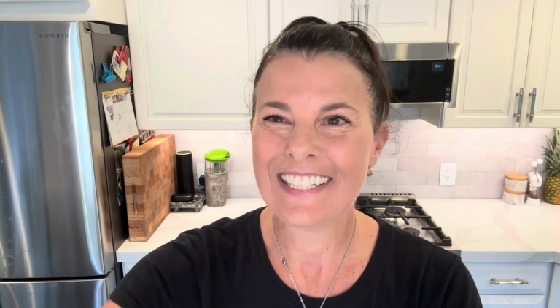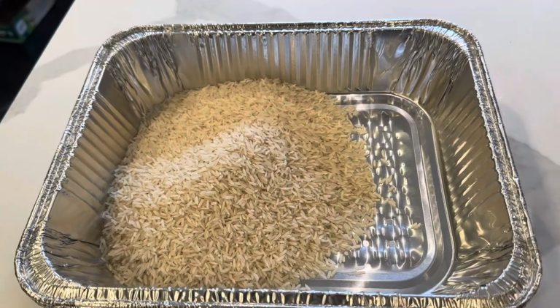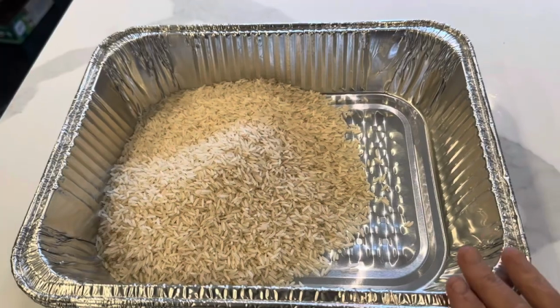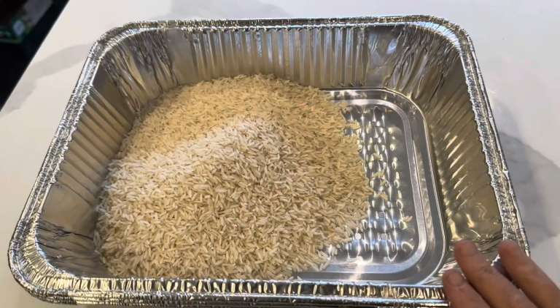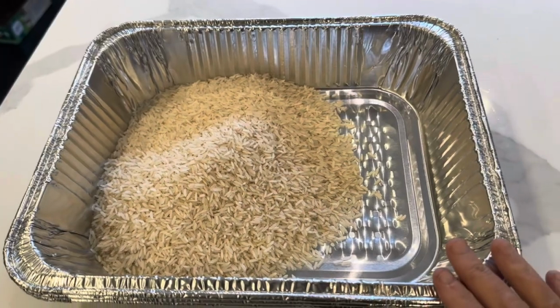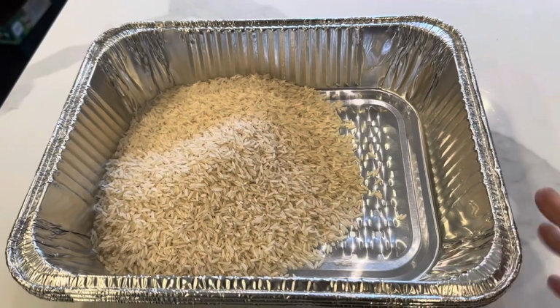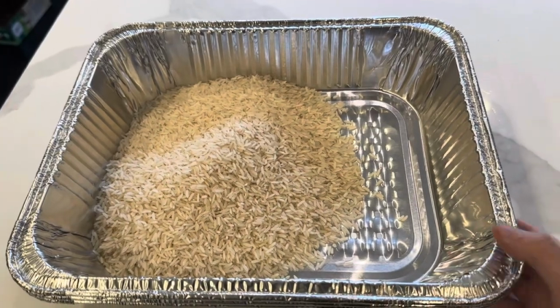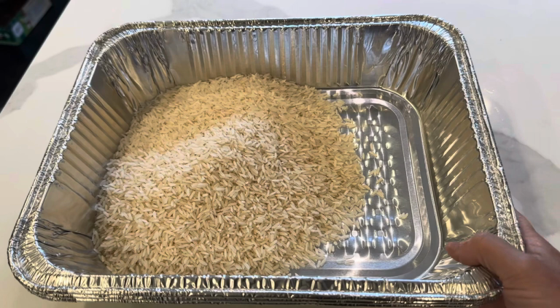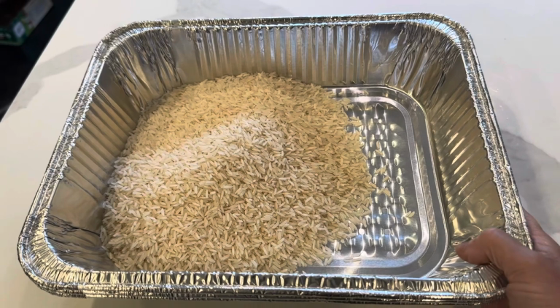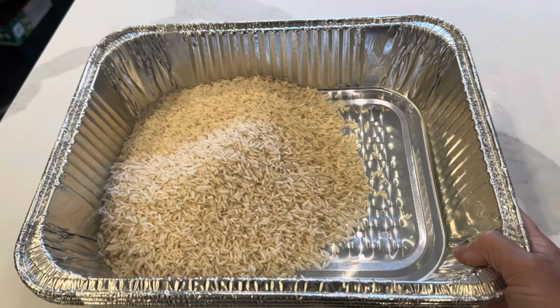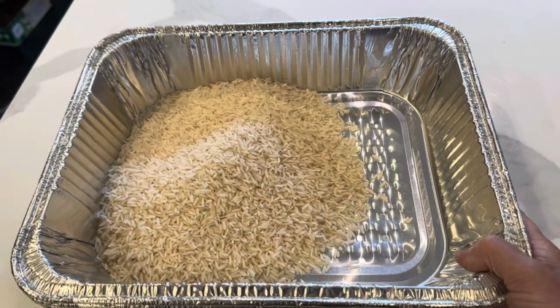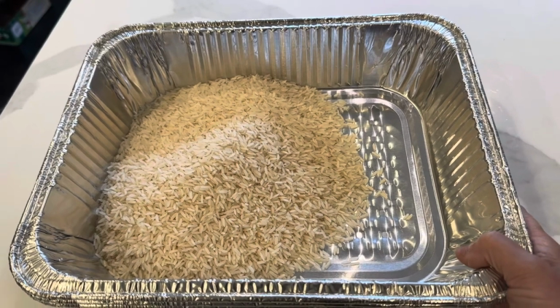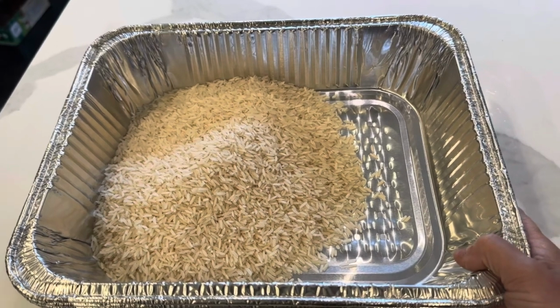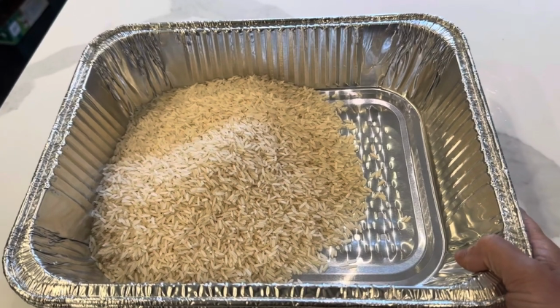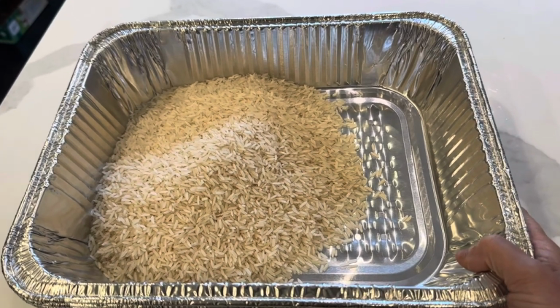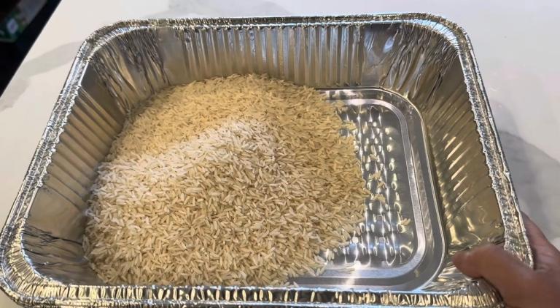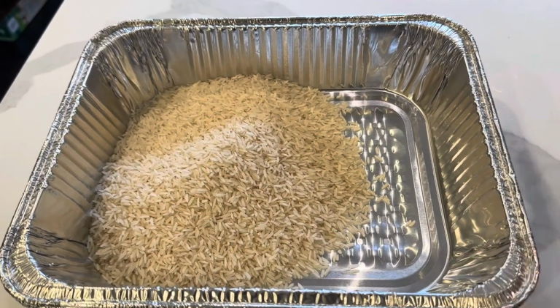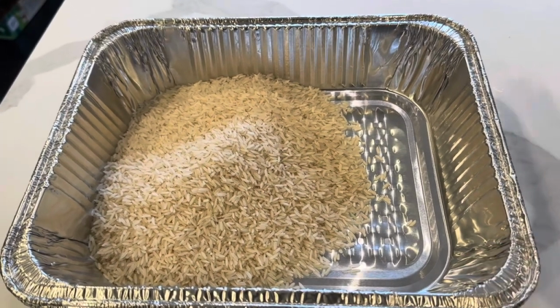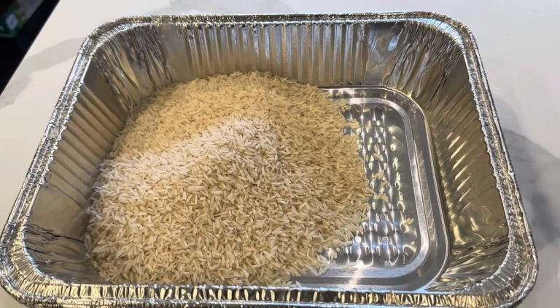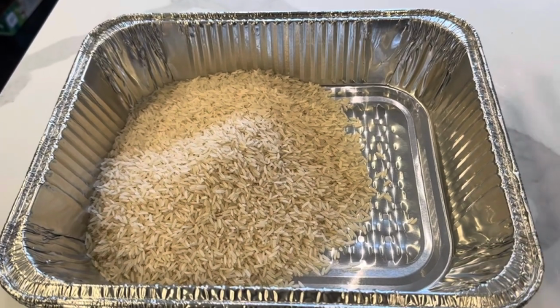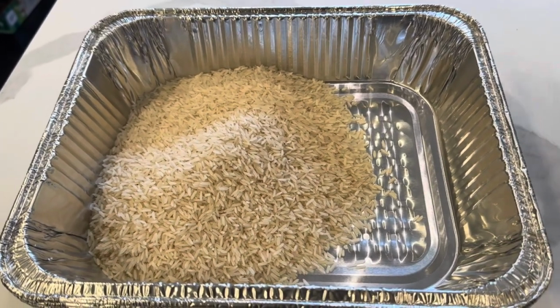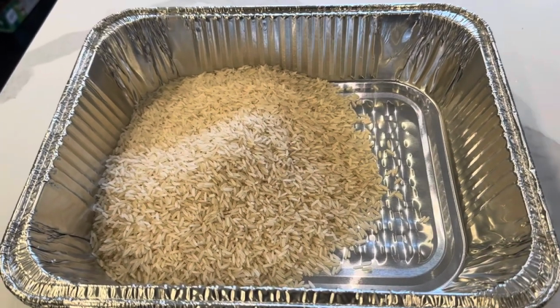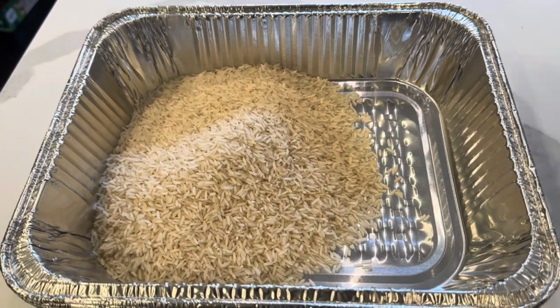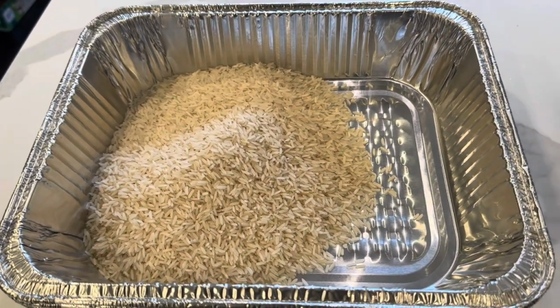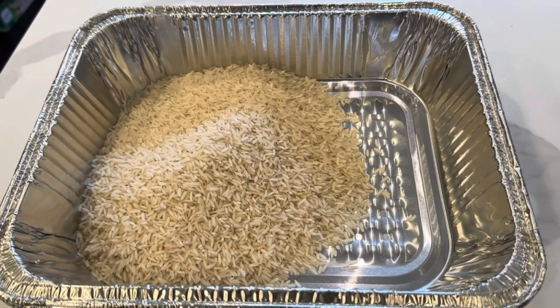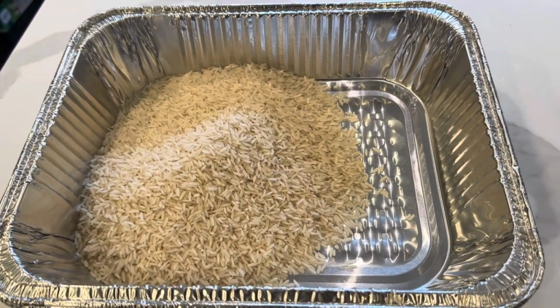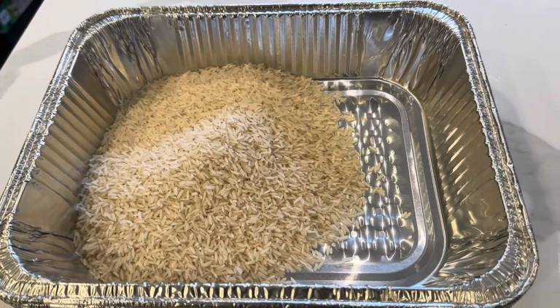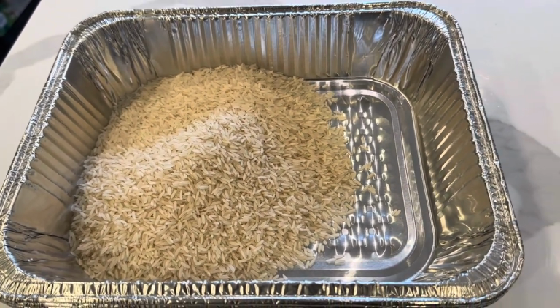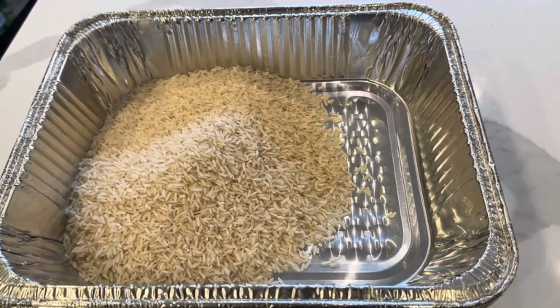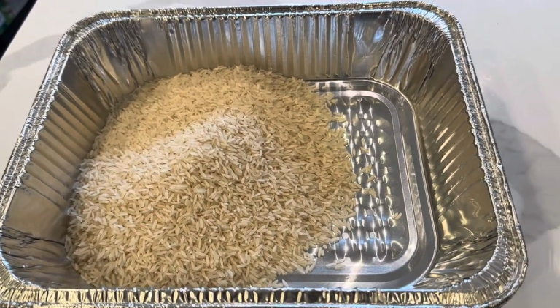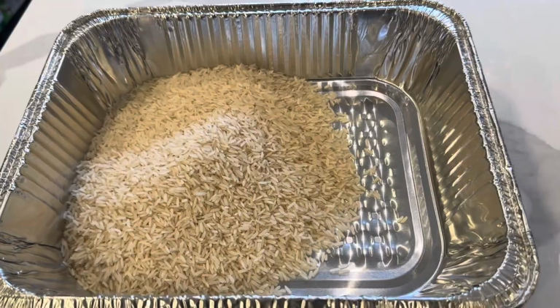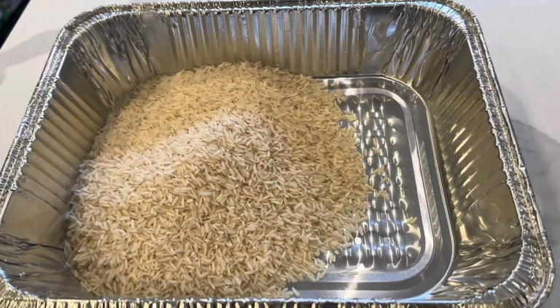The first thing I am going to do is get some rice cooking, so that can be going and we don't have to worry about it.